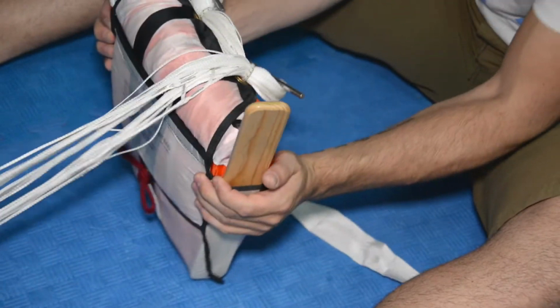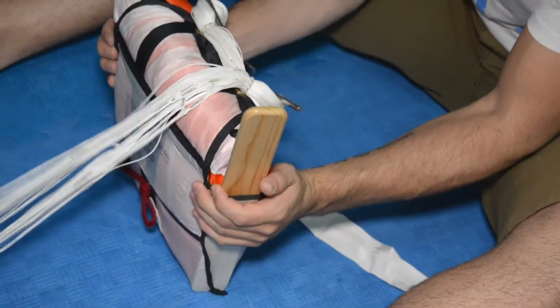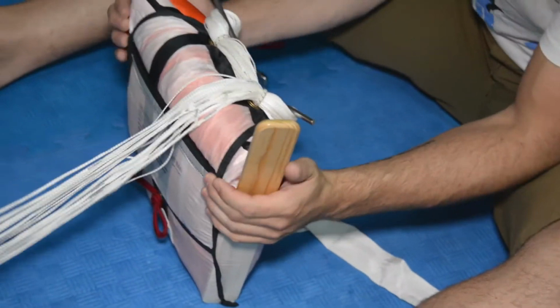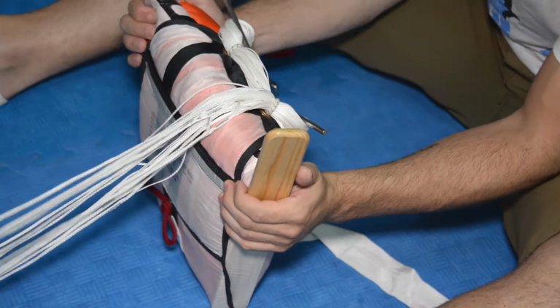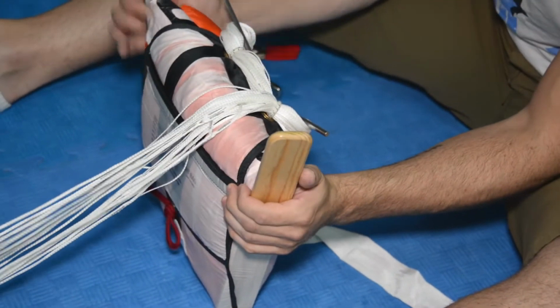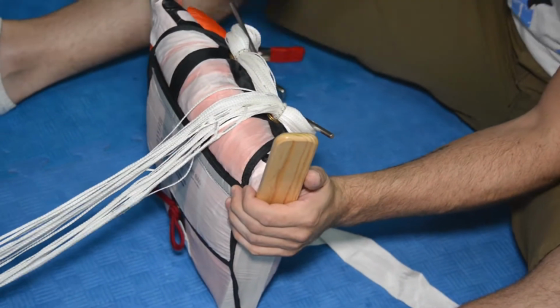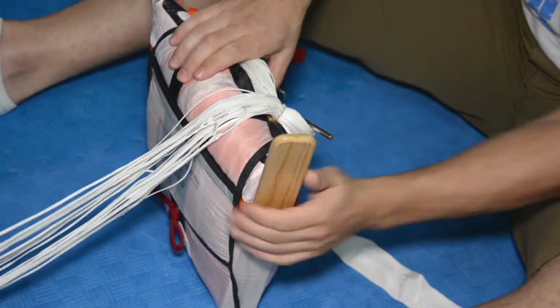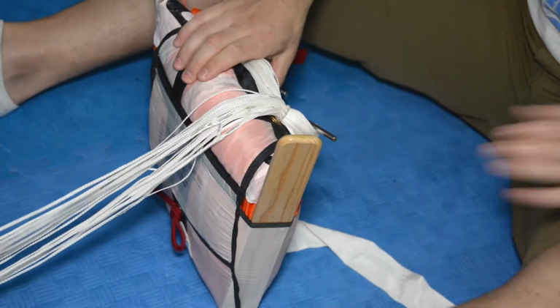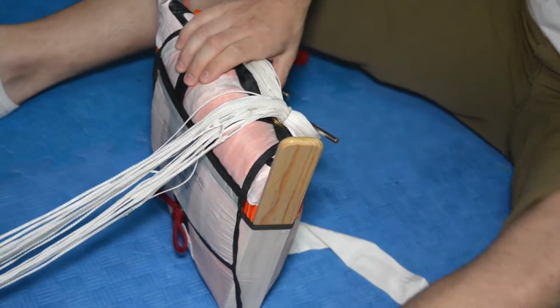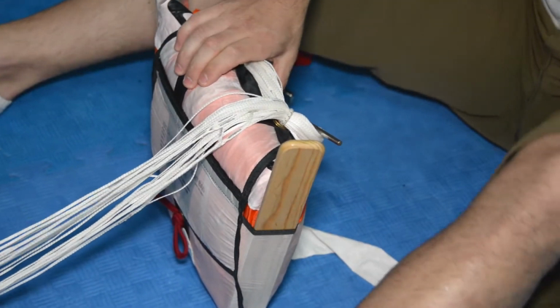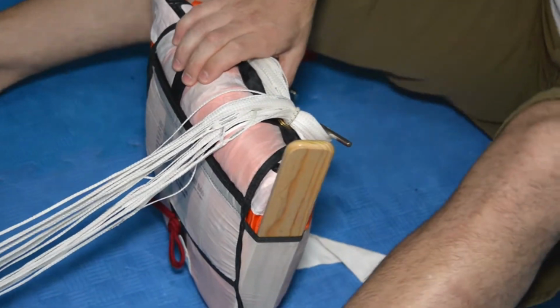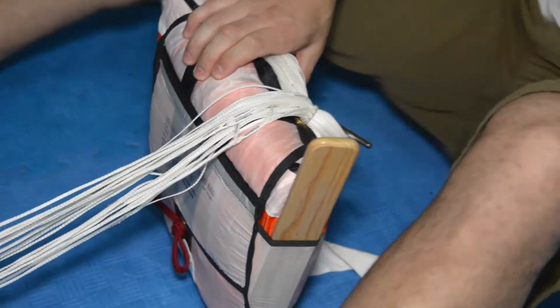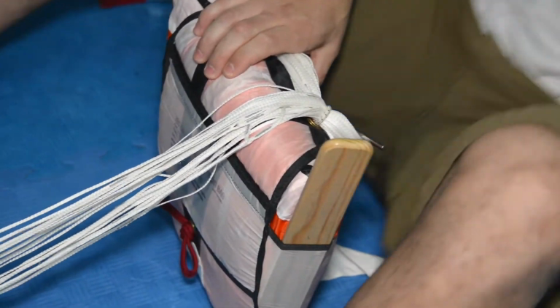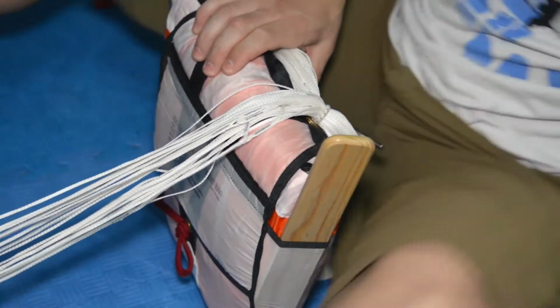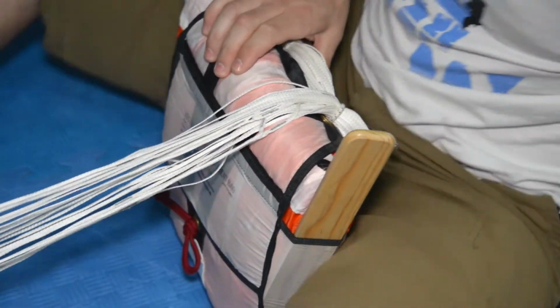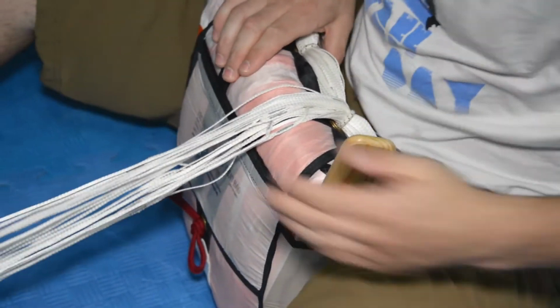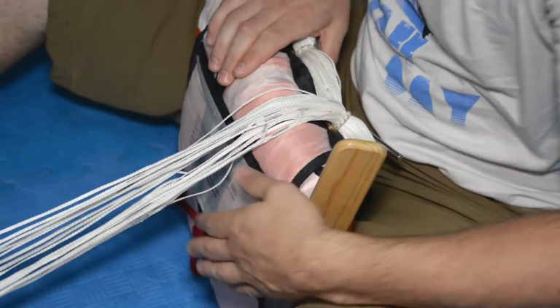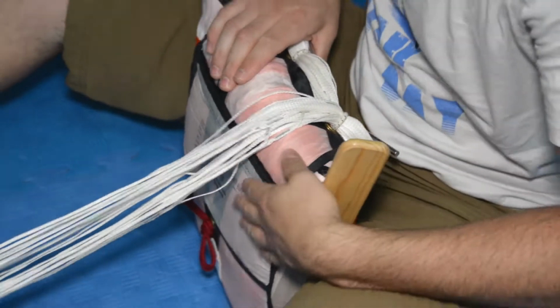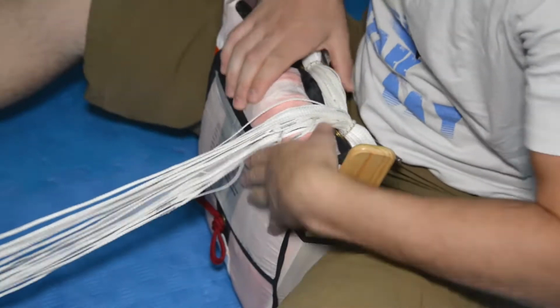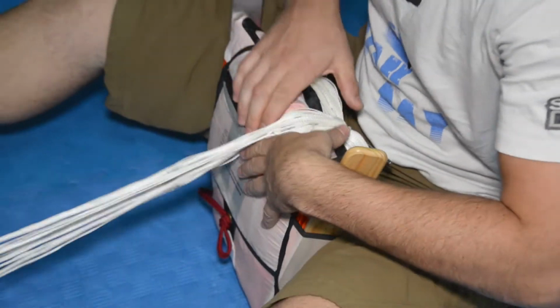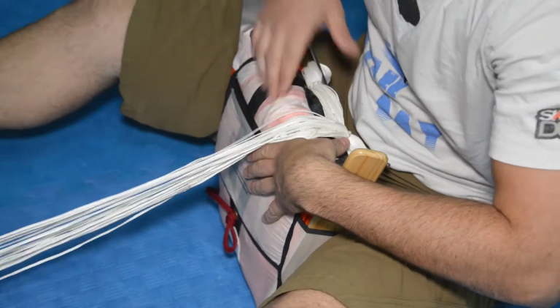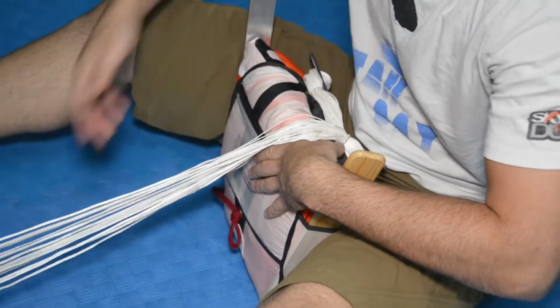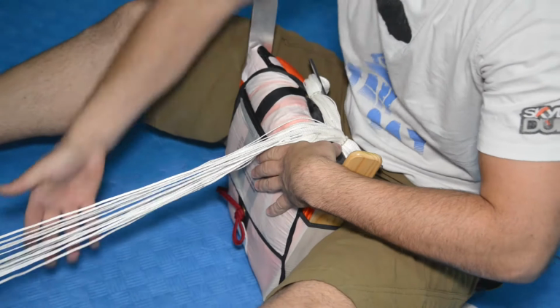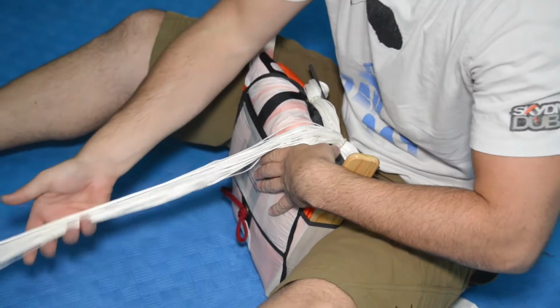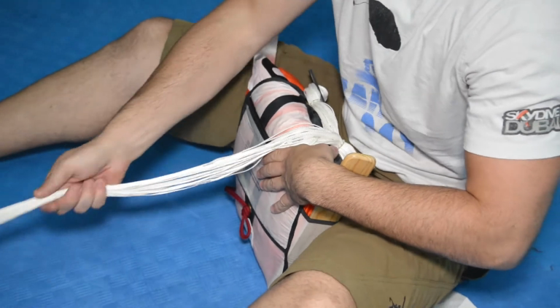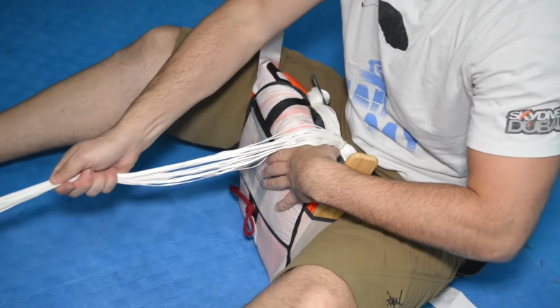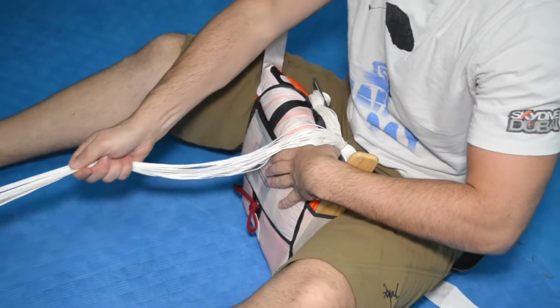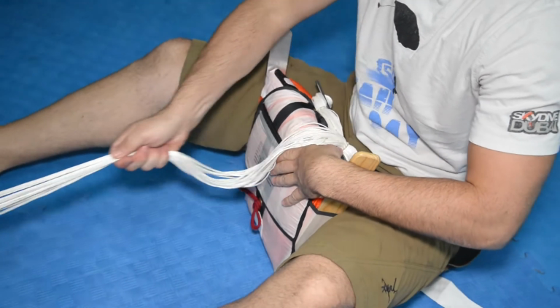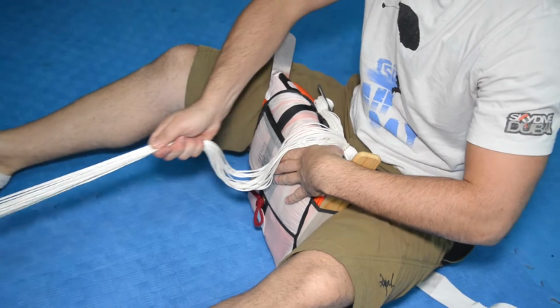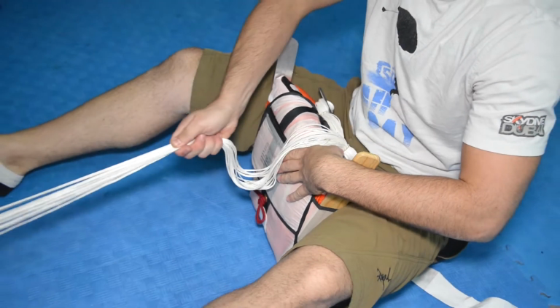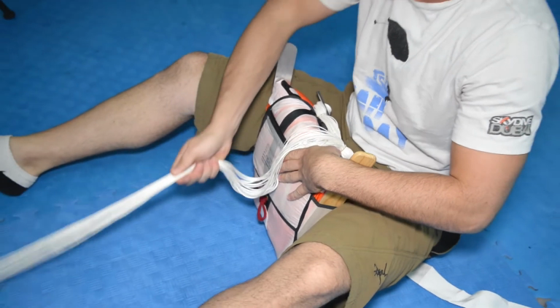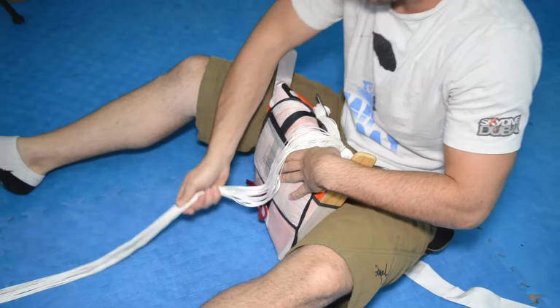The bottom section of the bag at this point should resemble a V shape and be softer than the top corner.